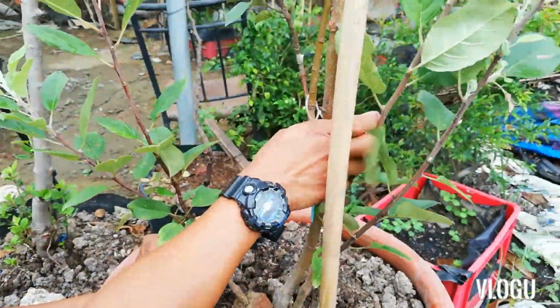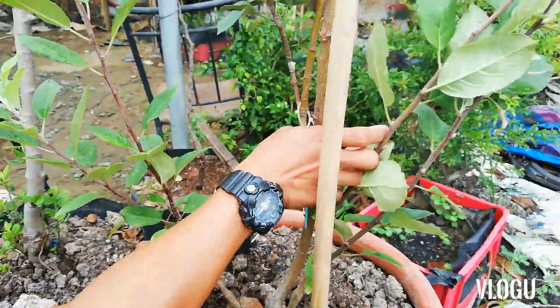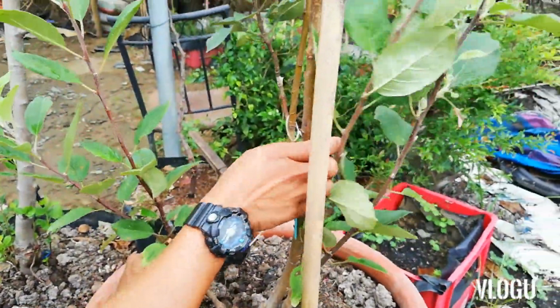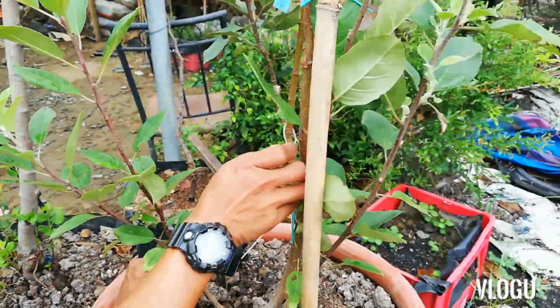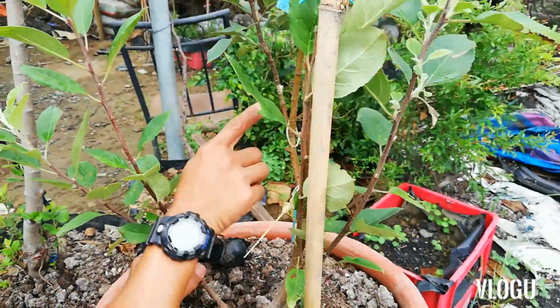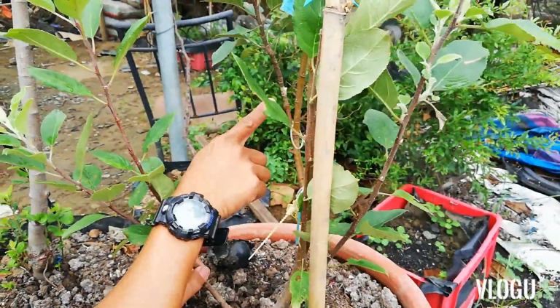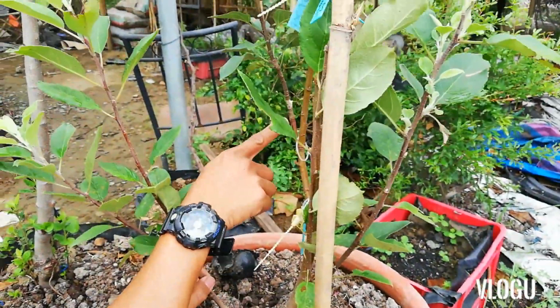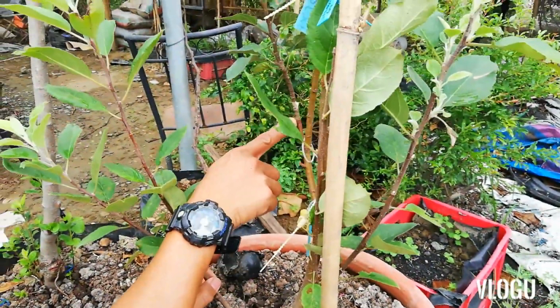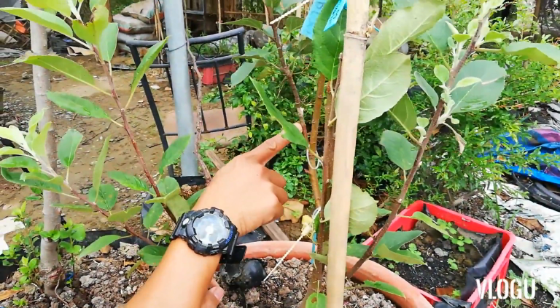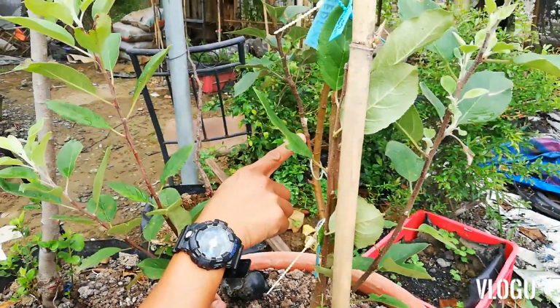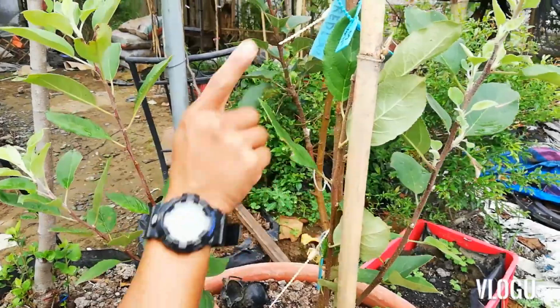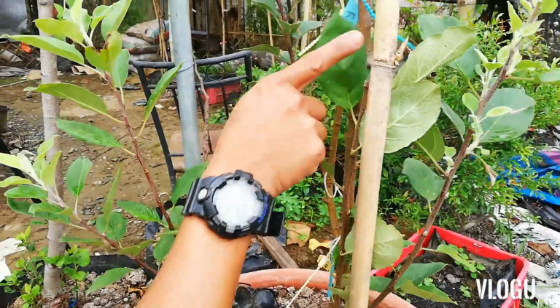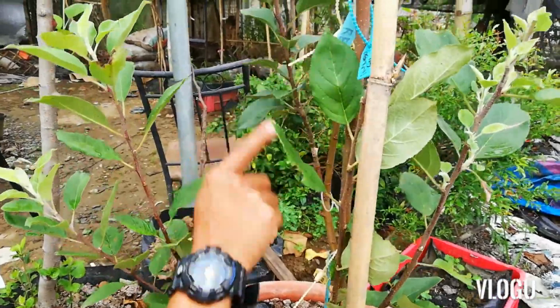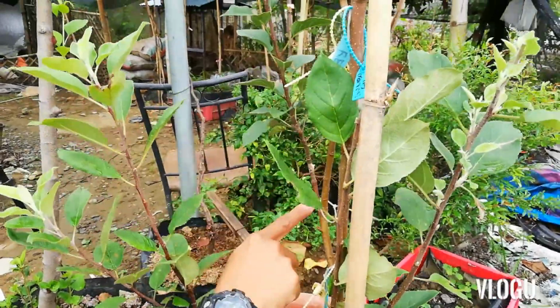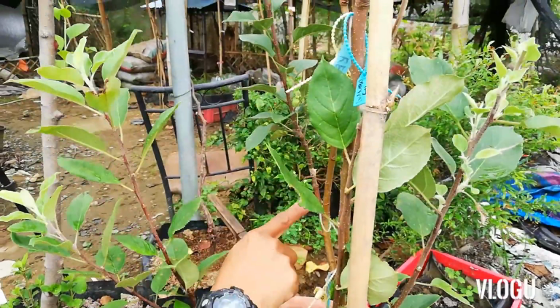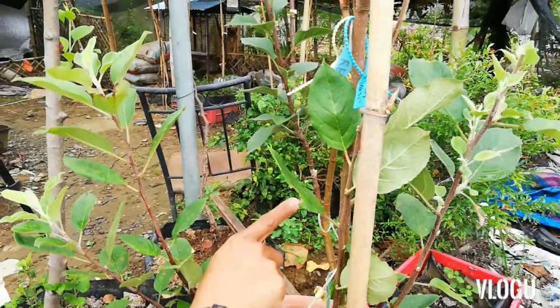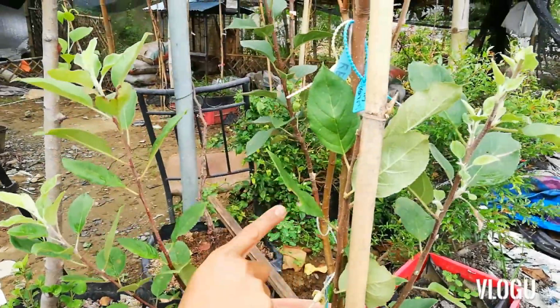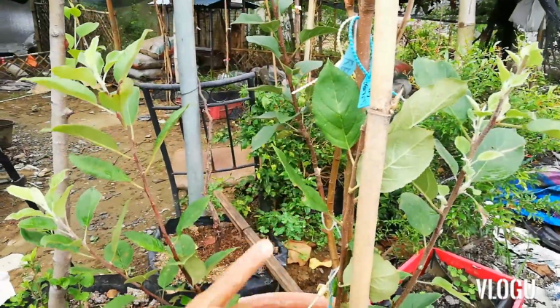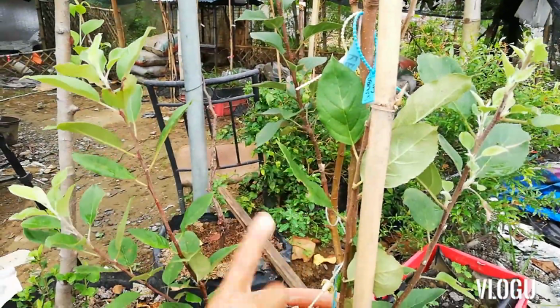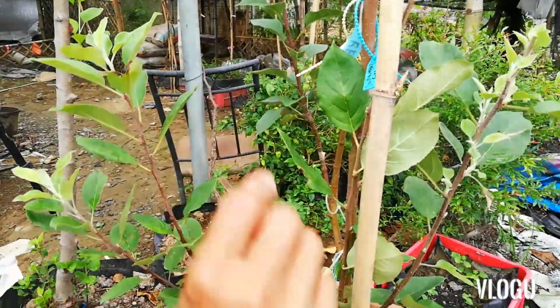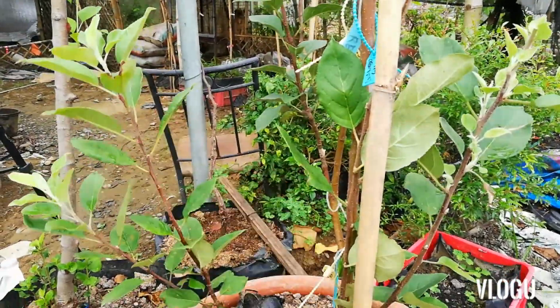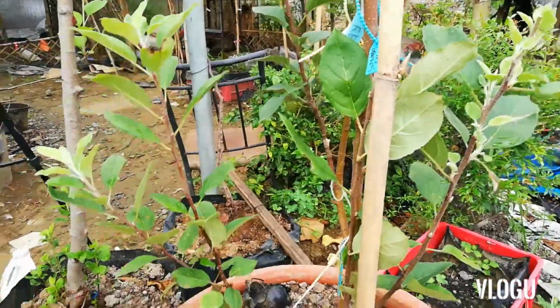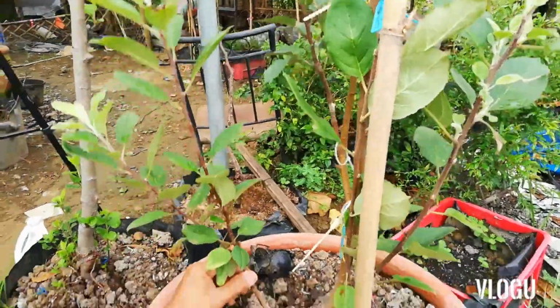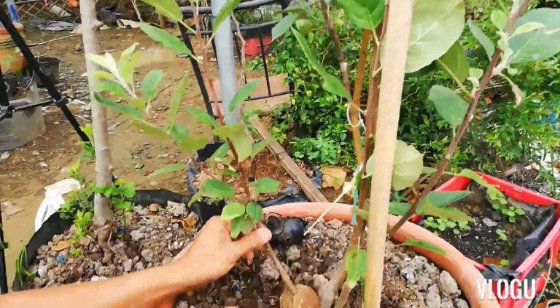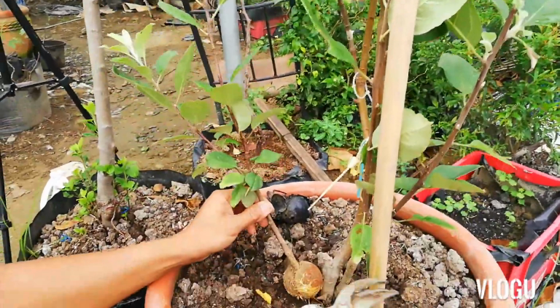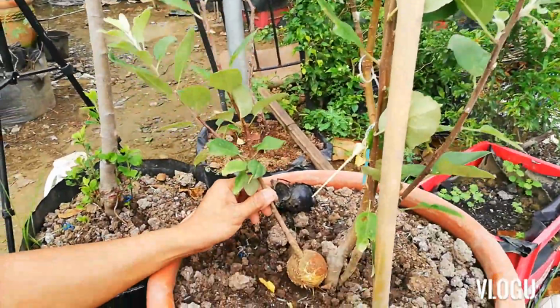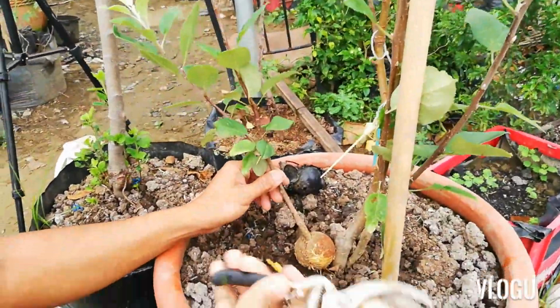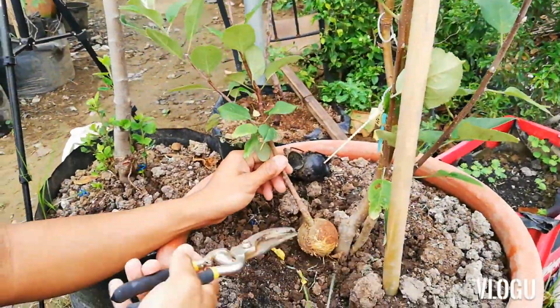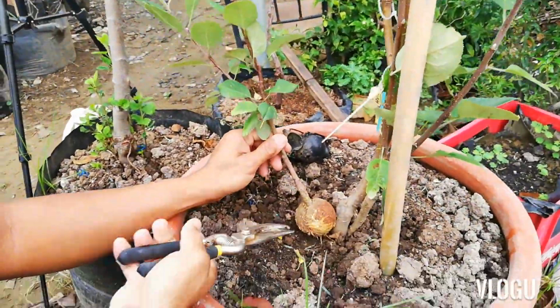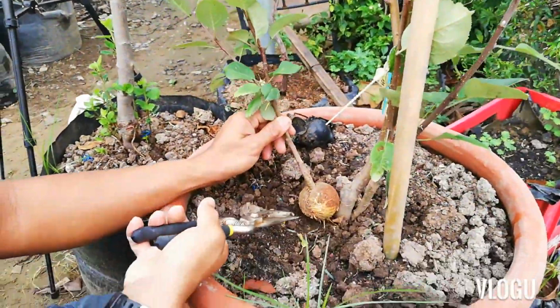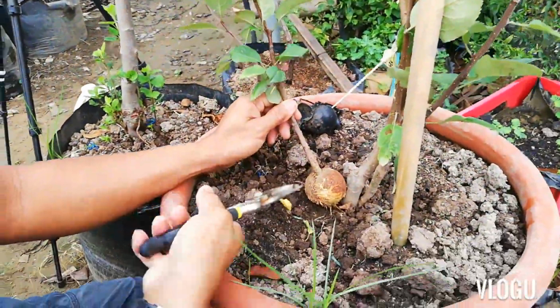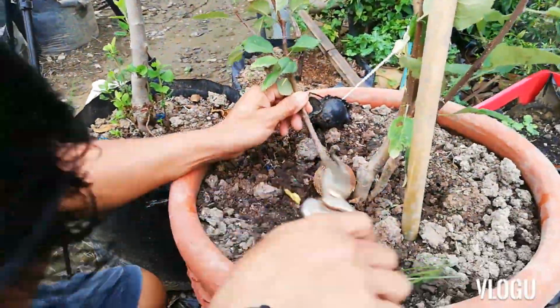Itong puno natin ito, 3 in 1 ito eh. Meron siyang red lab, may red general, saka wambugo. So, puputulin natin ito.